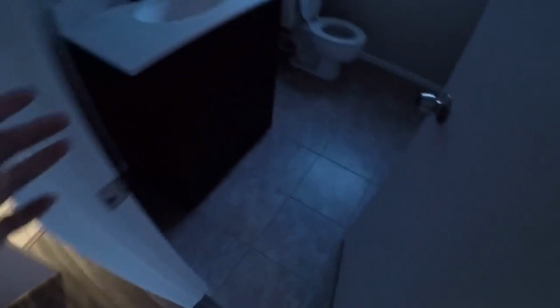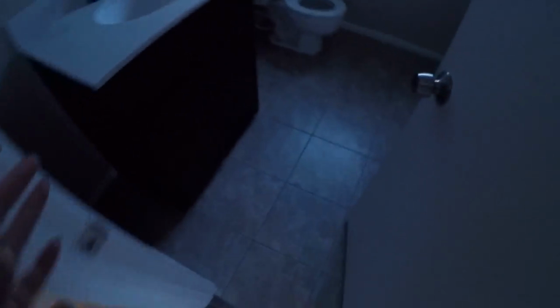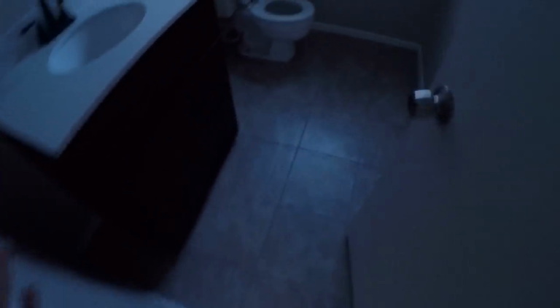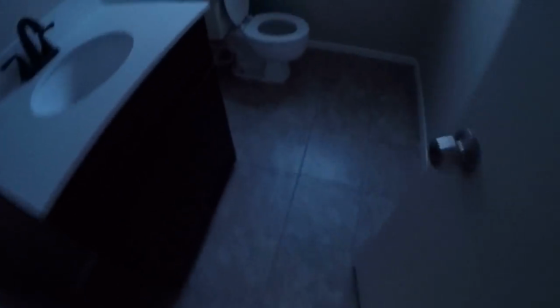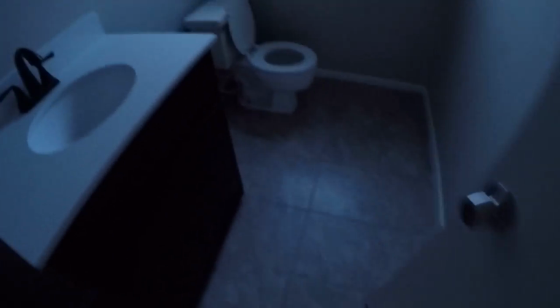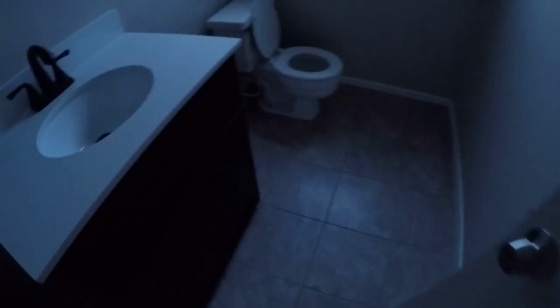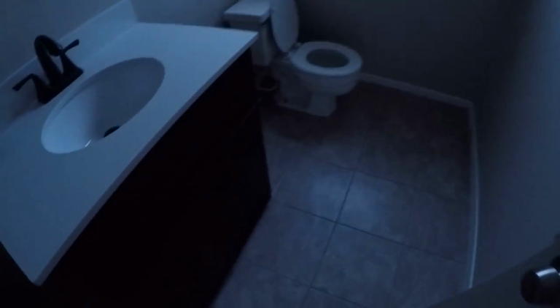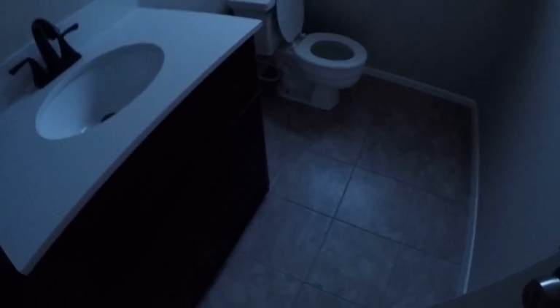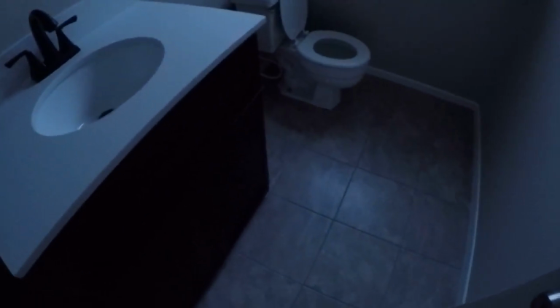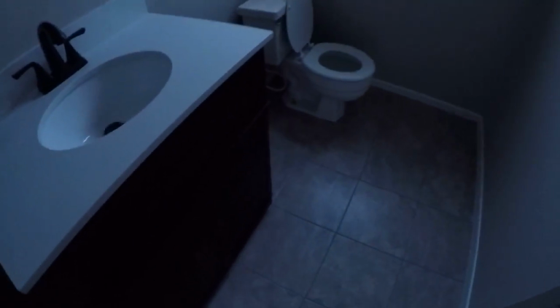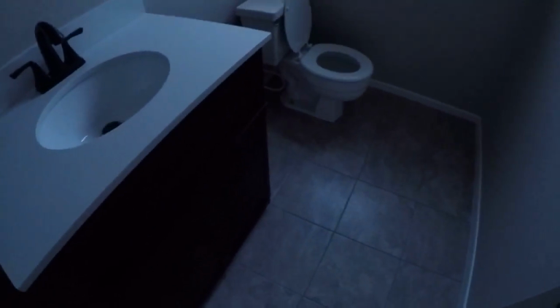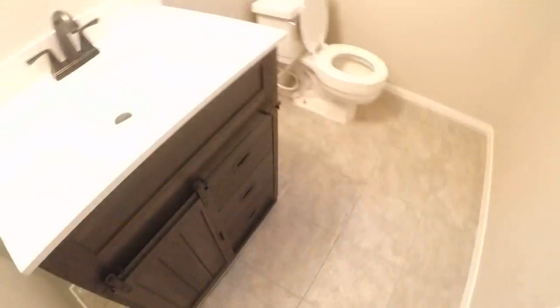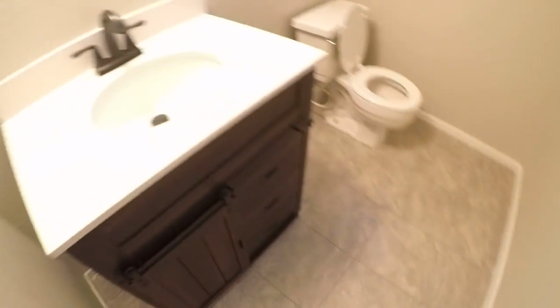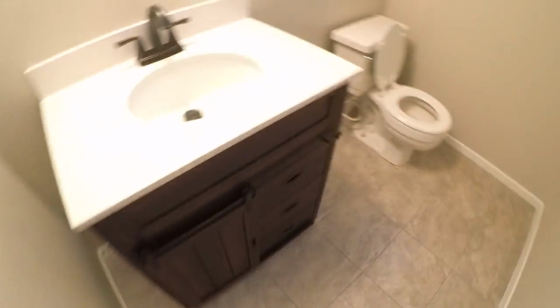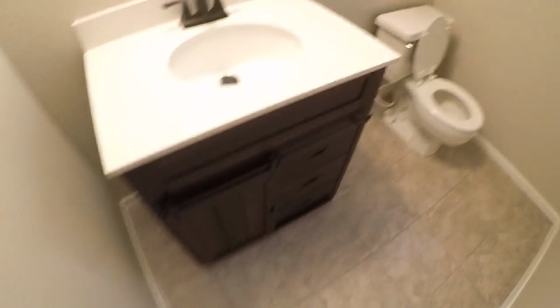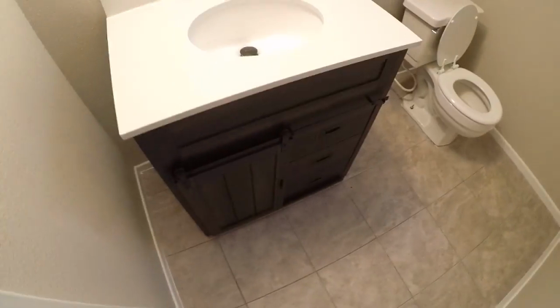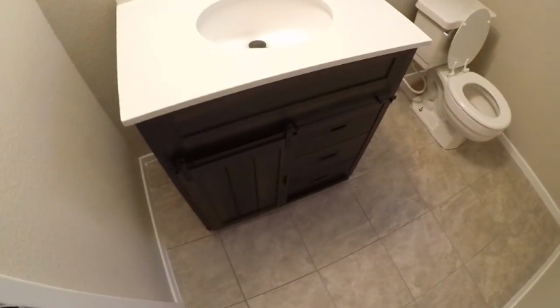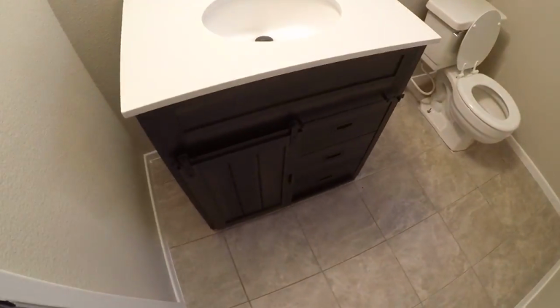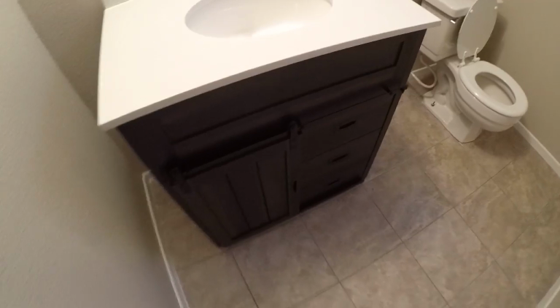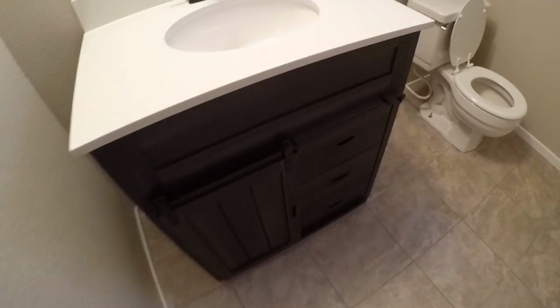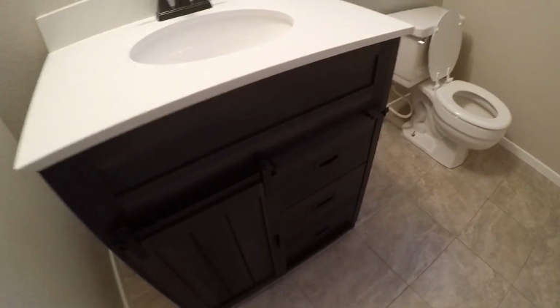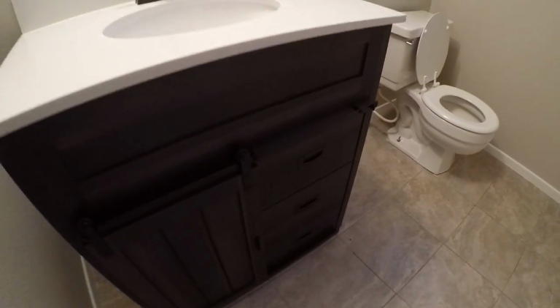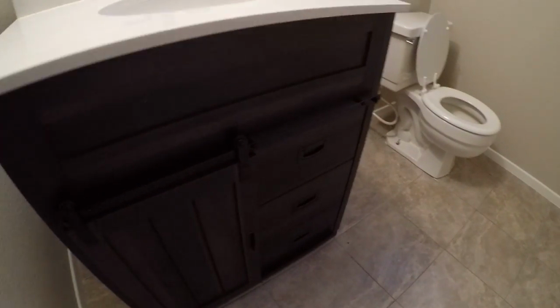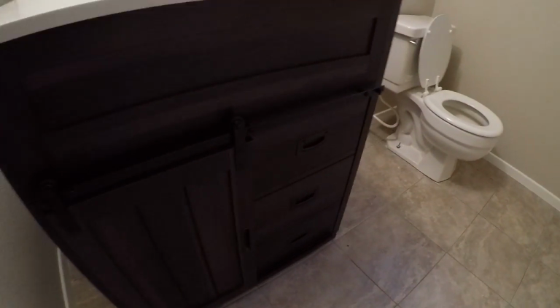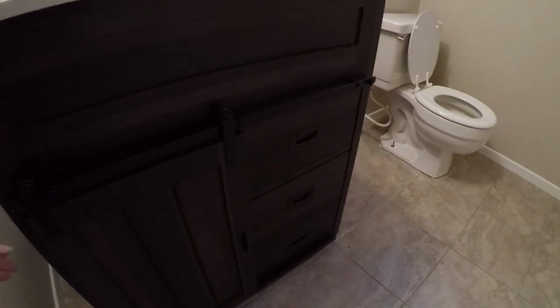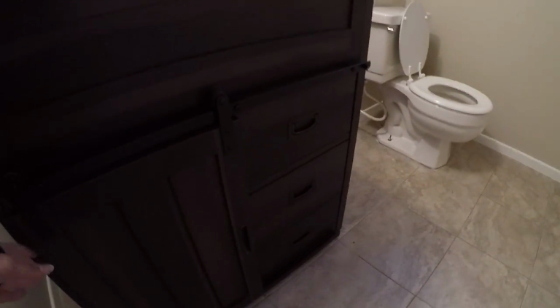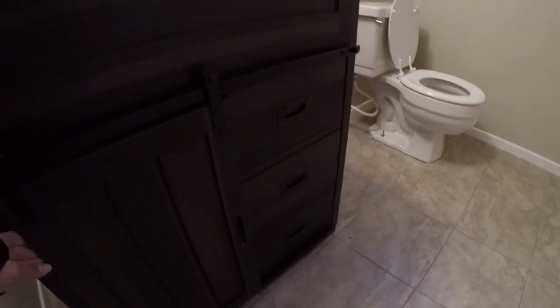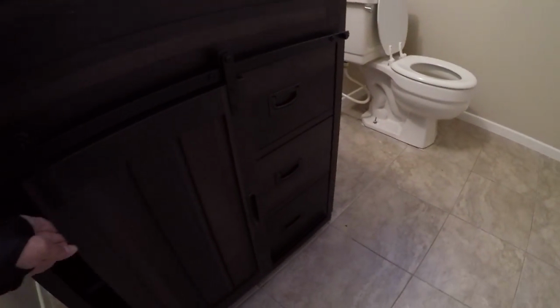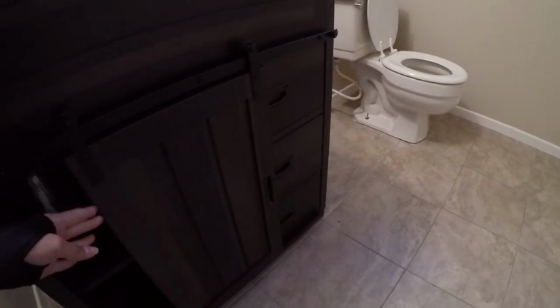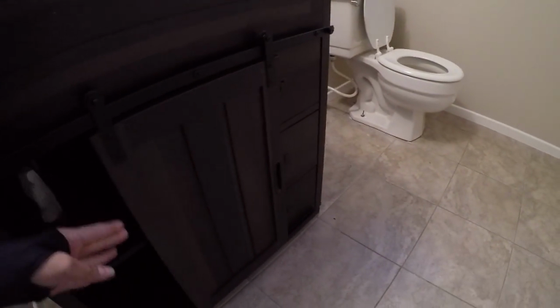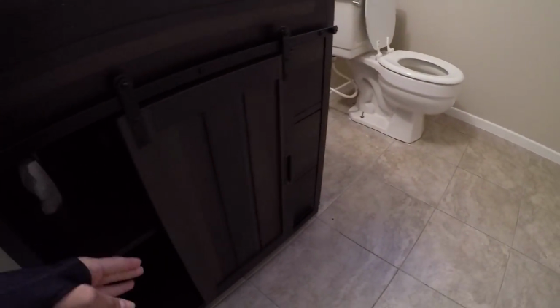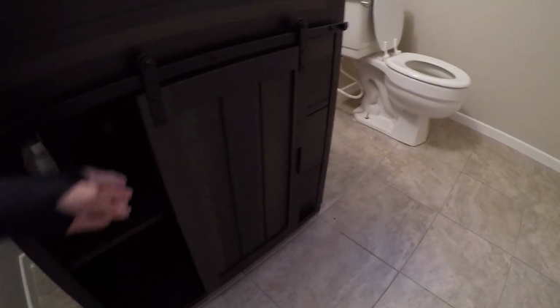Tile in this bathroom and no mirror. This is cute.